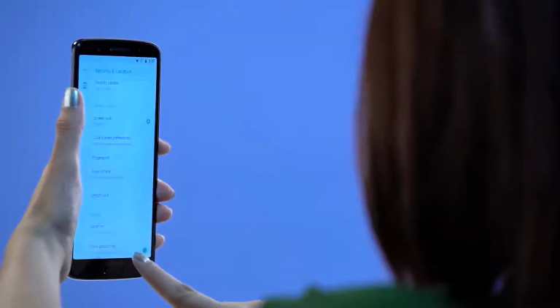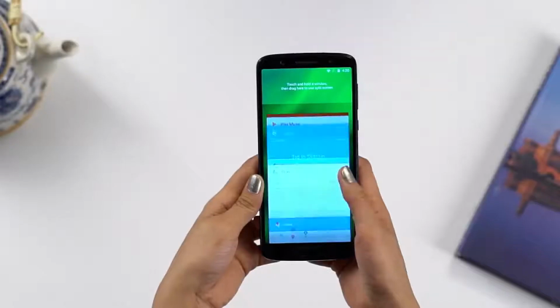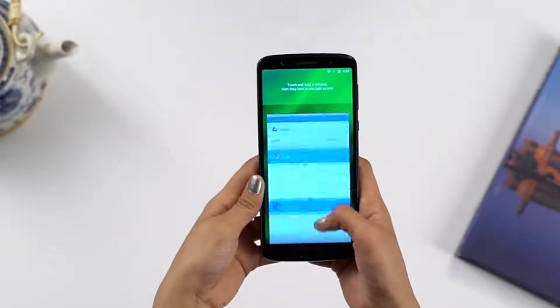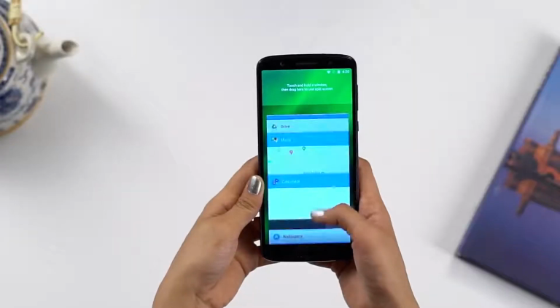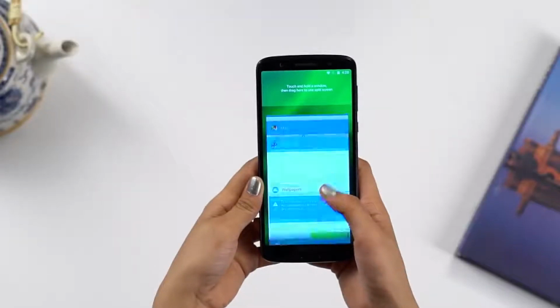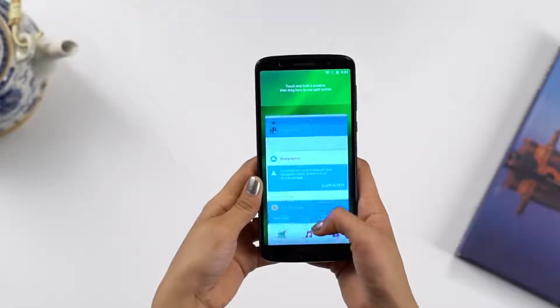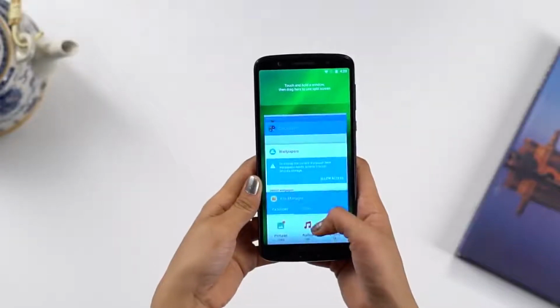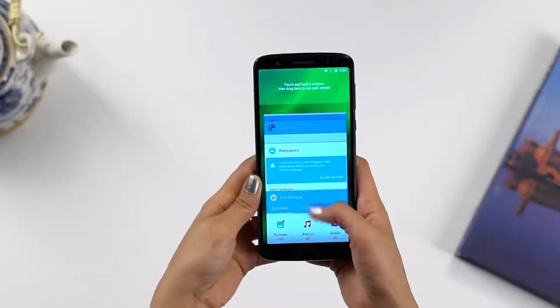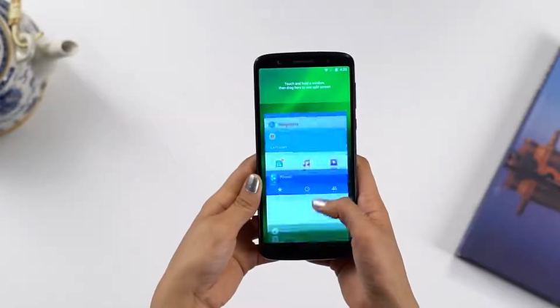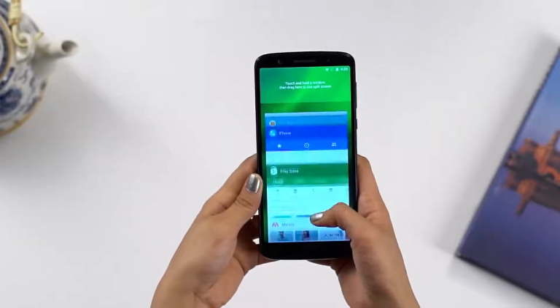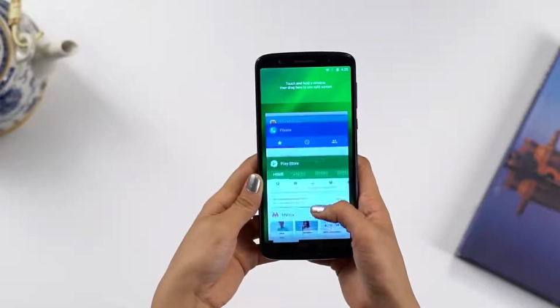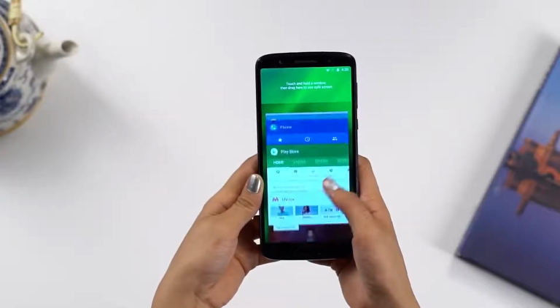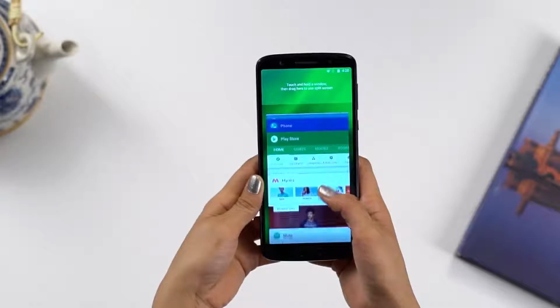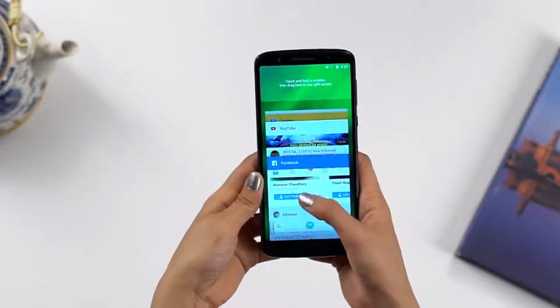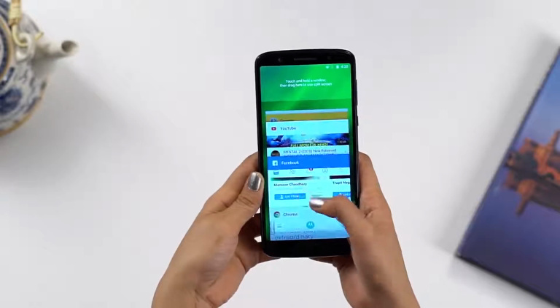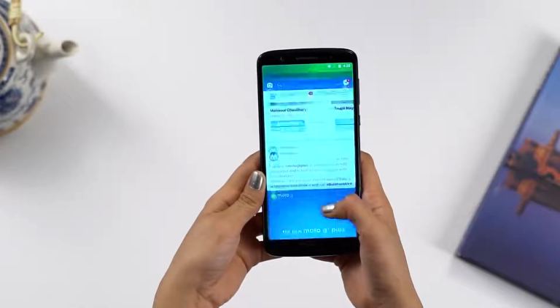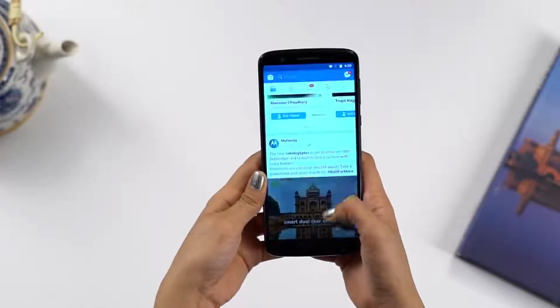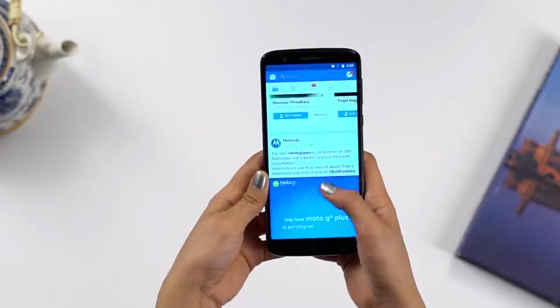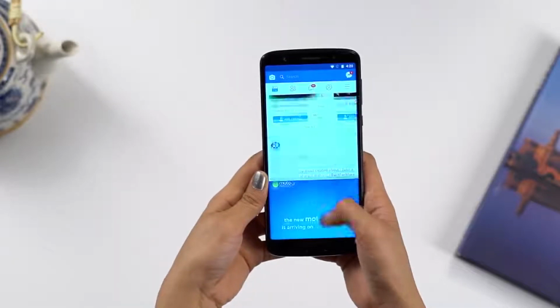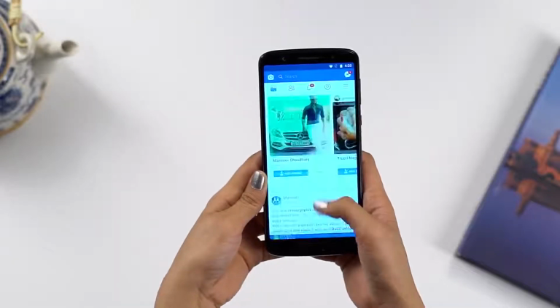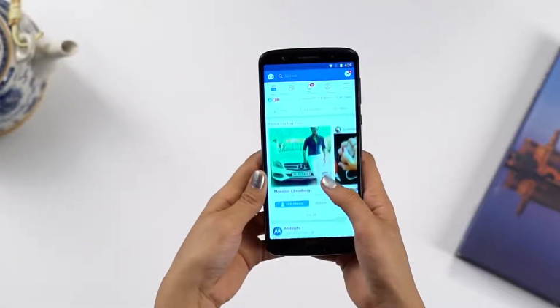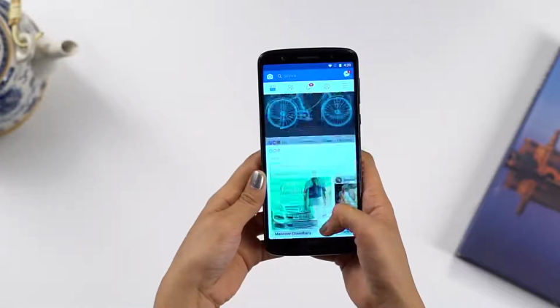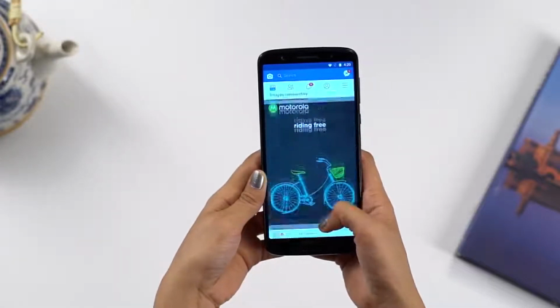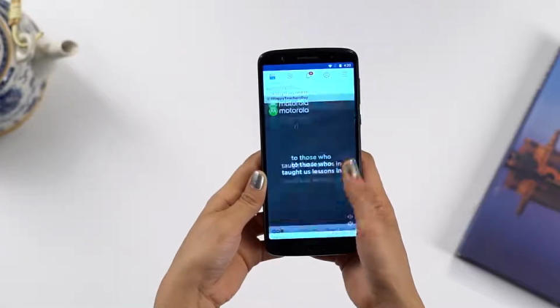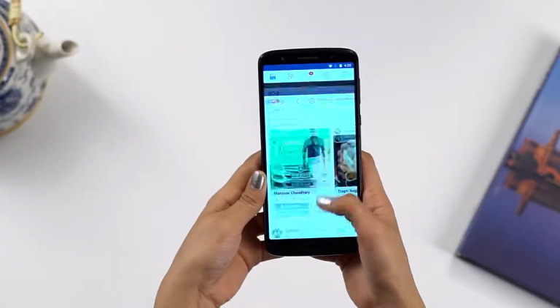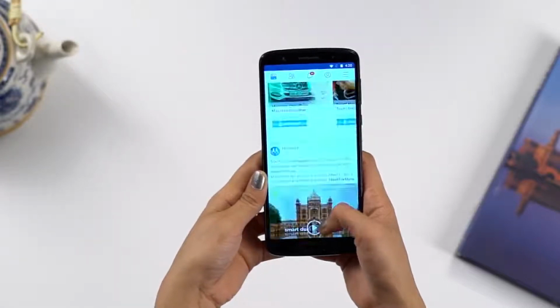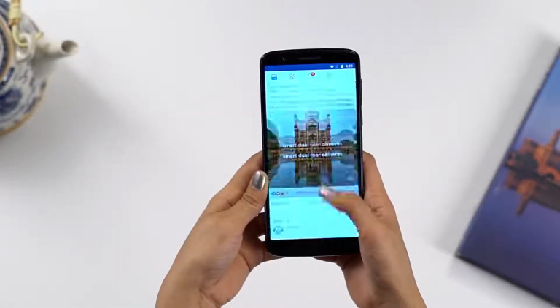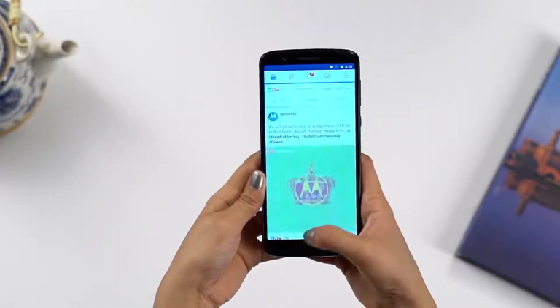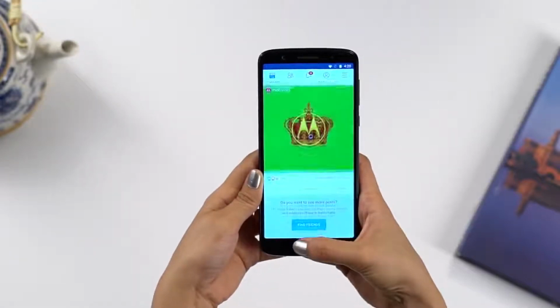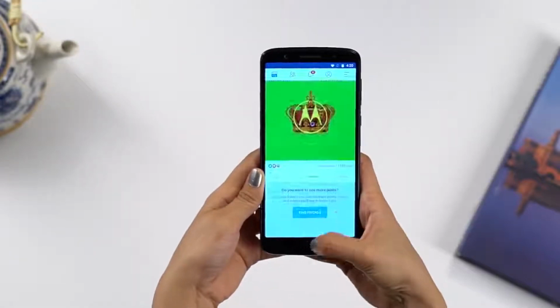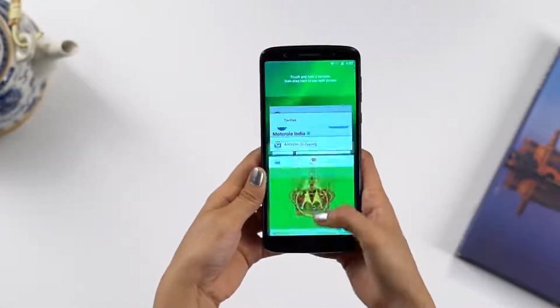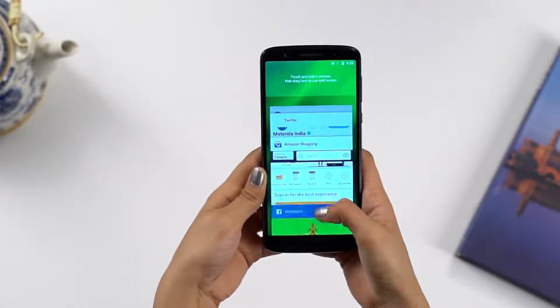And with a massive 6GB RAM, switch between multiple apps at a blazing fast speed on your Moto G6 Plus.